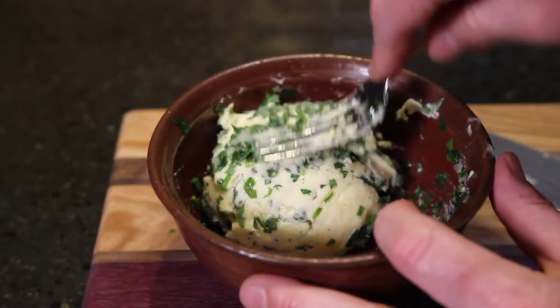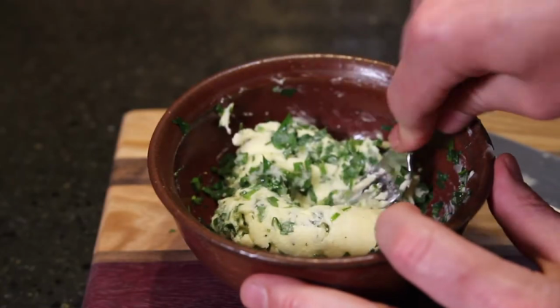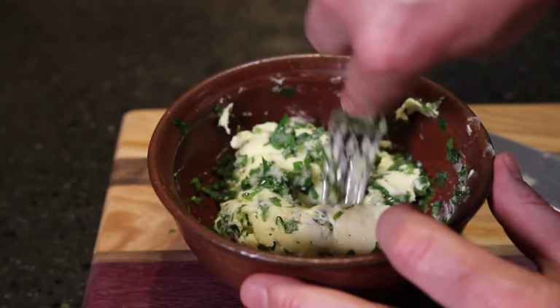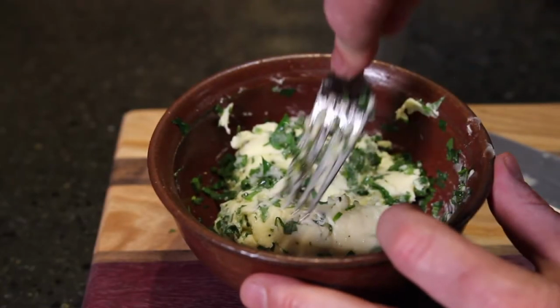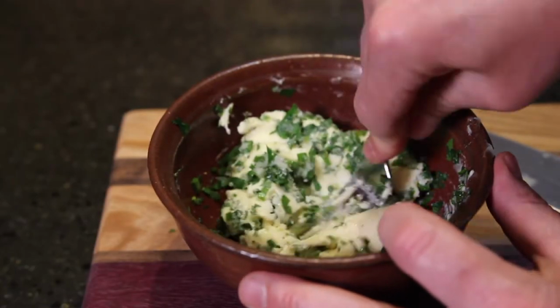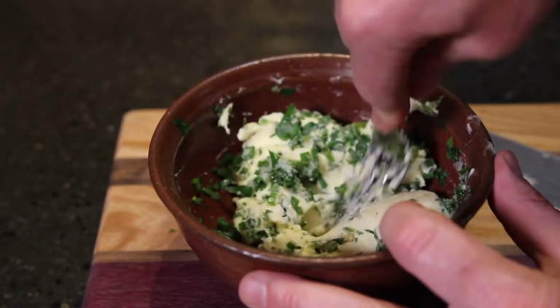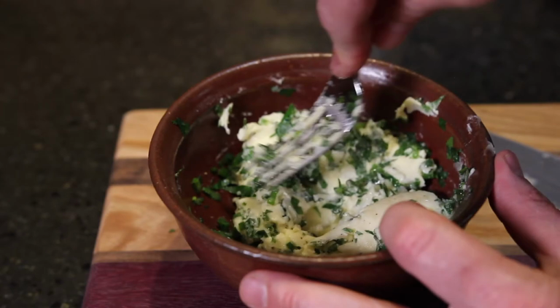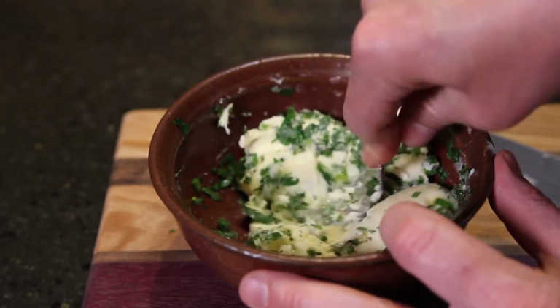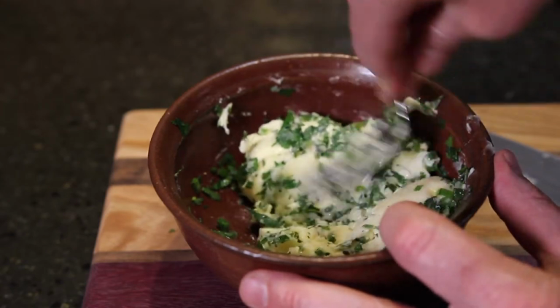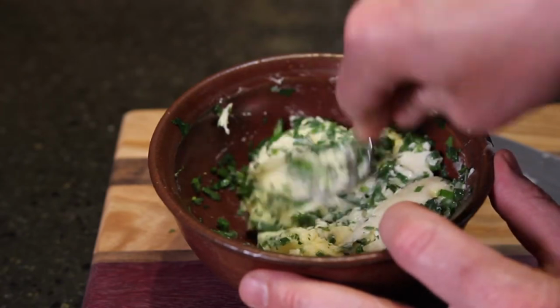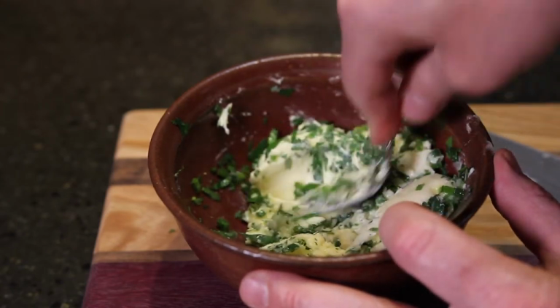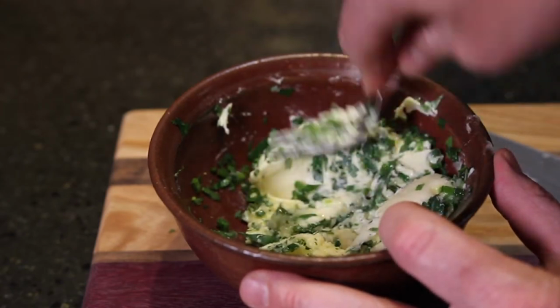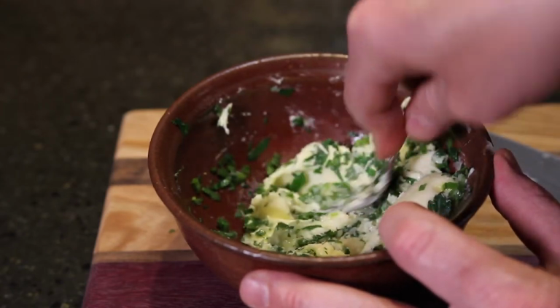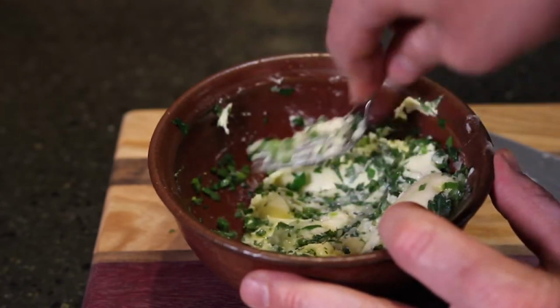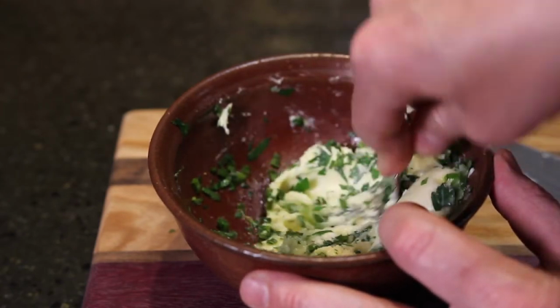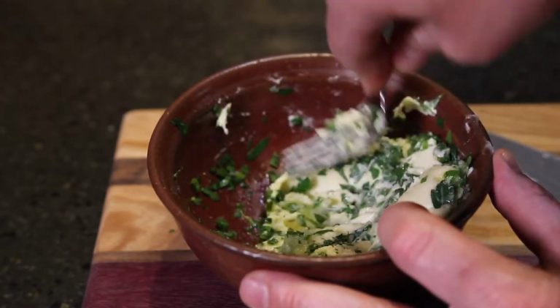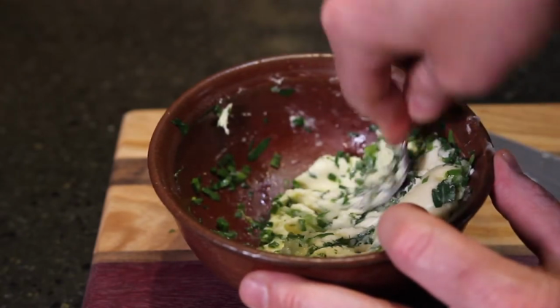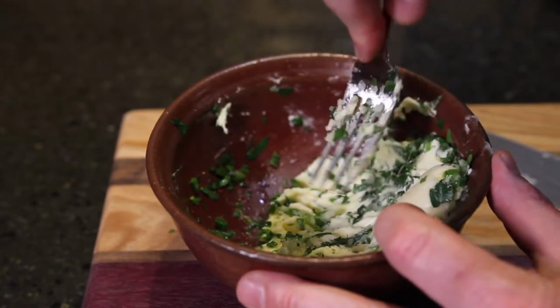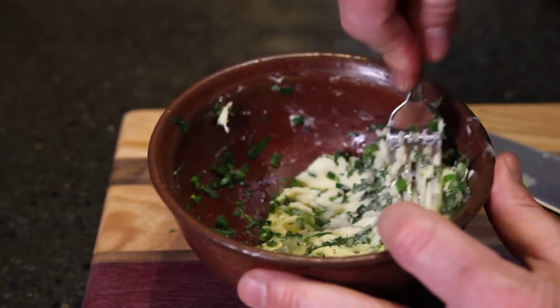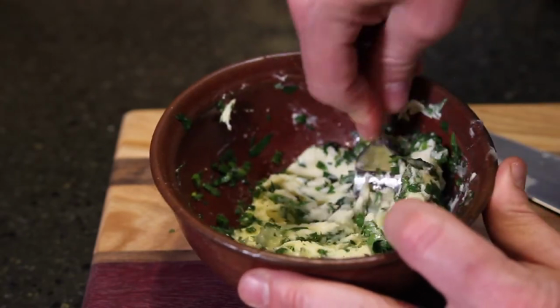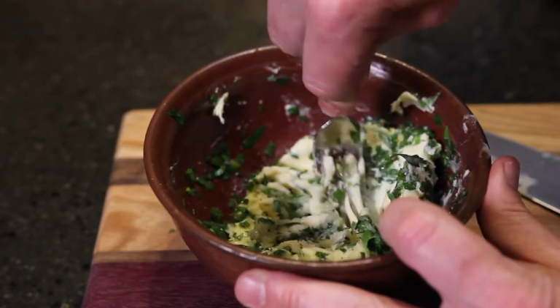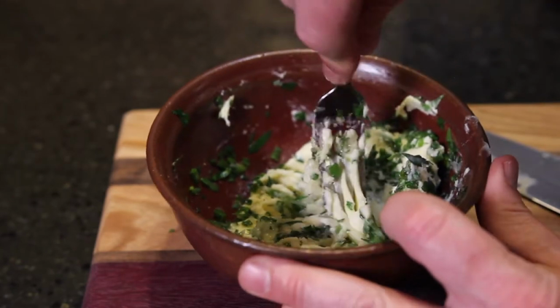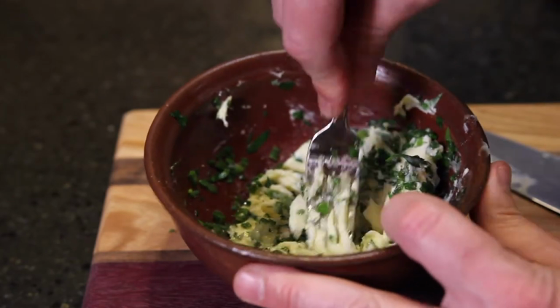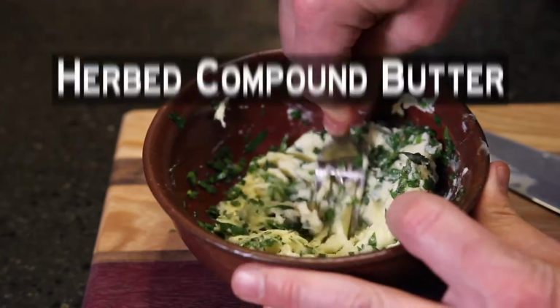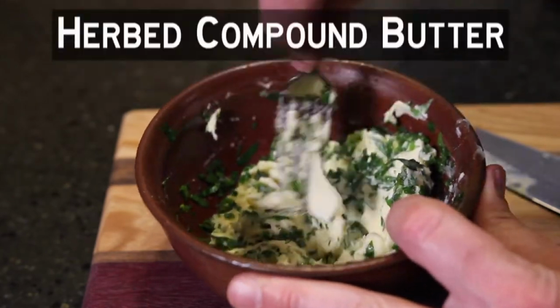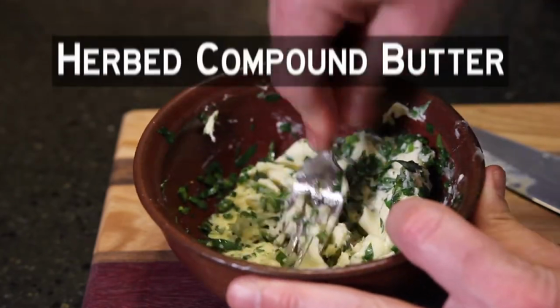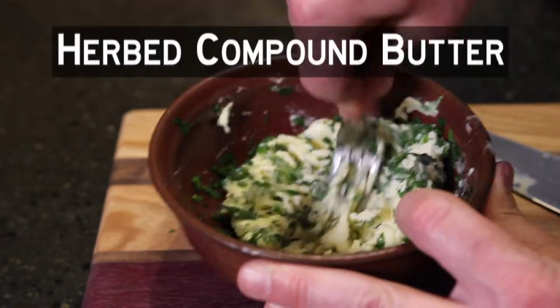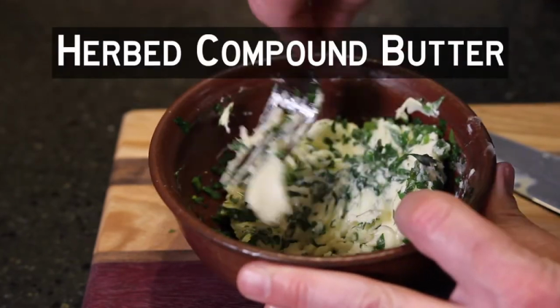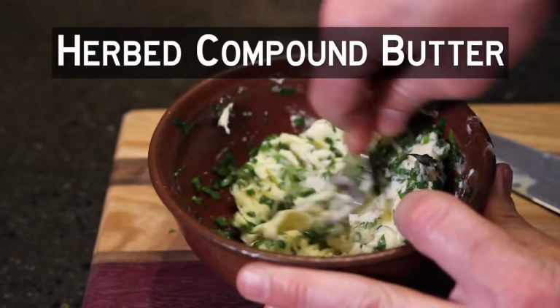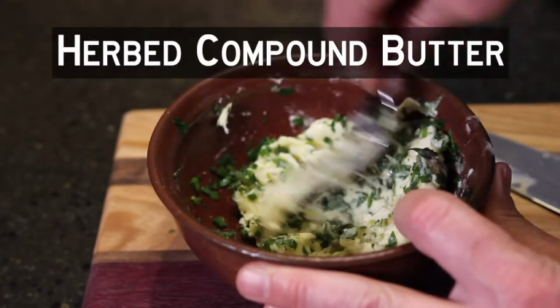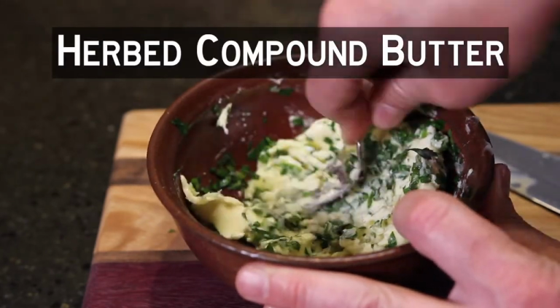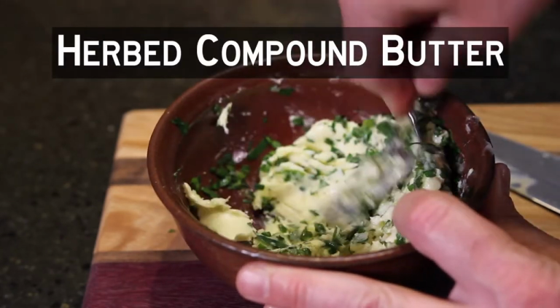Now that we've got the steaks in the bath, let's talk about my favorite steak topping — herb compound butter.